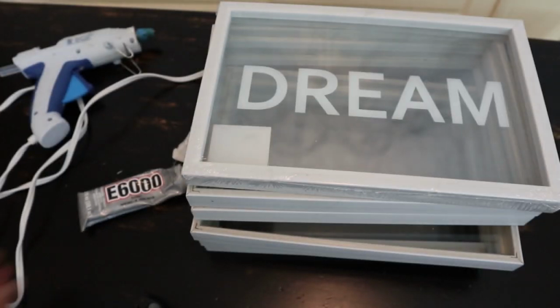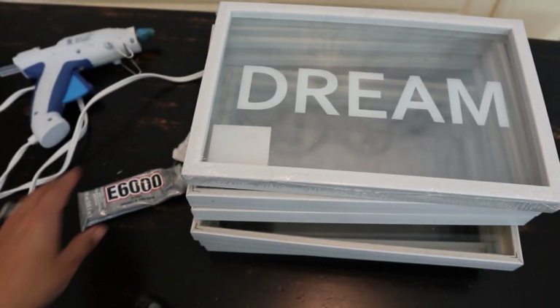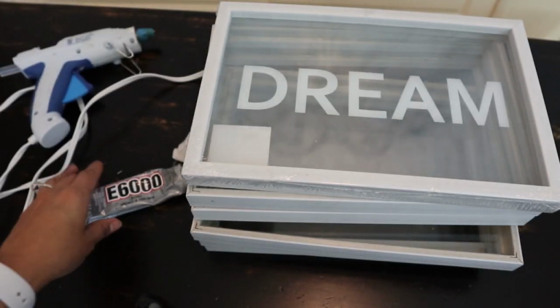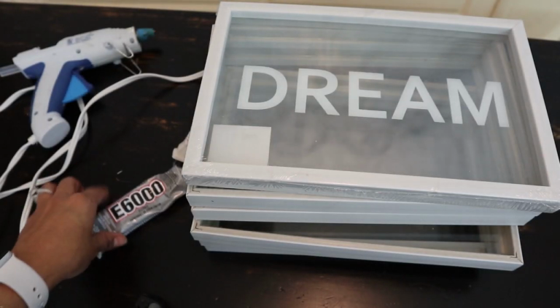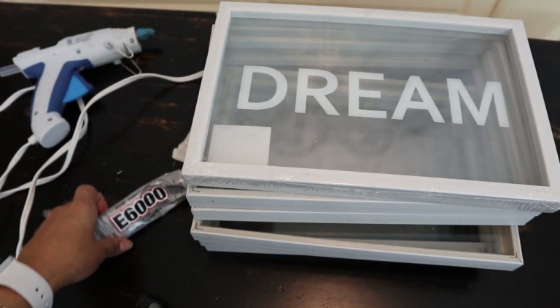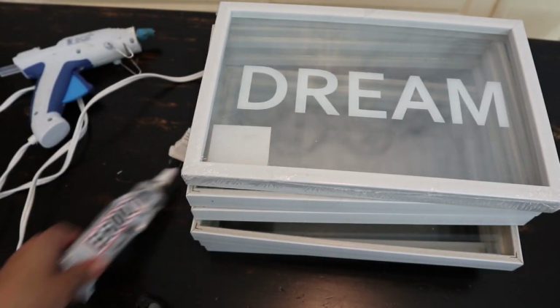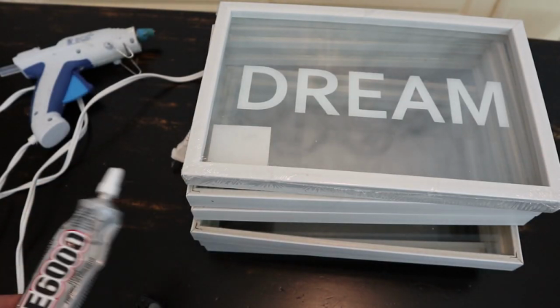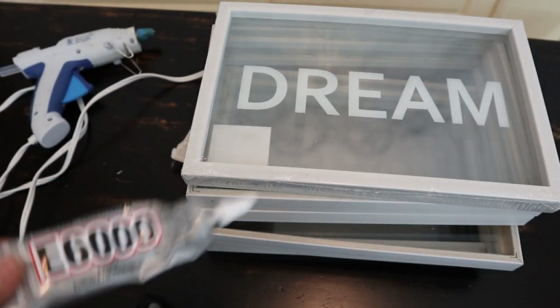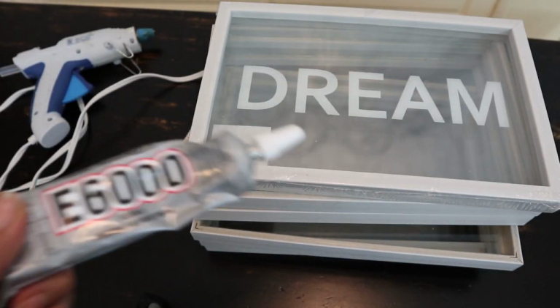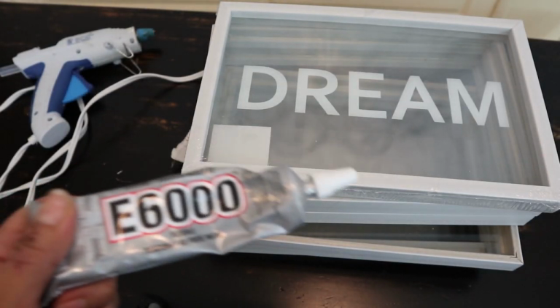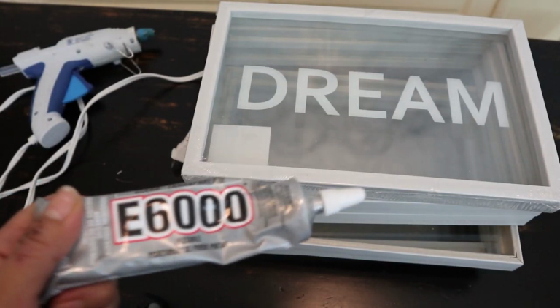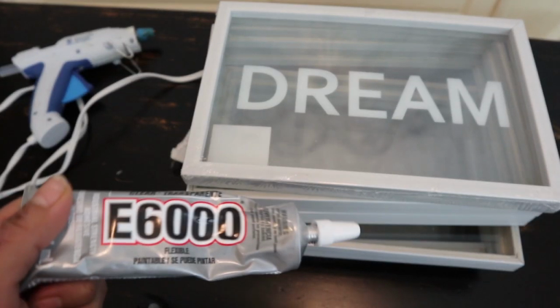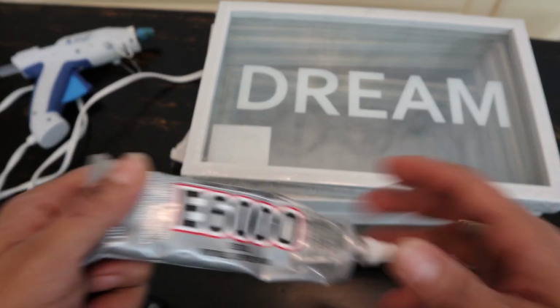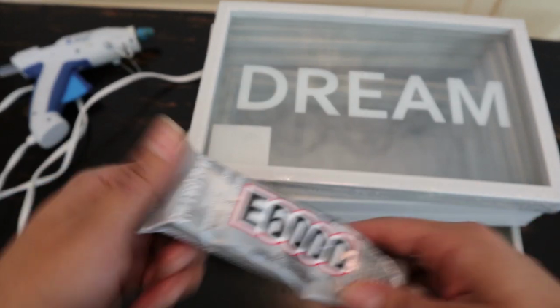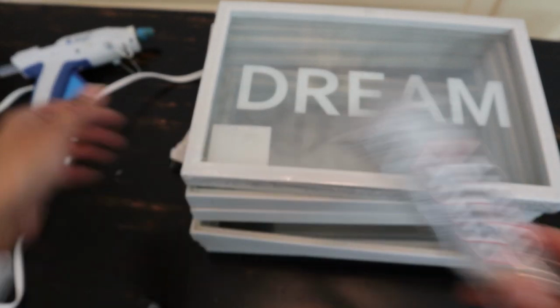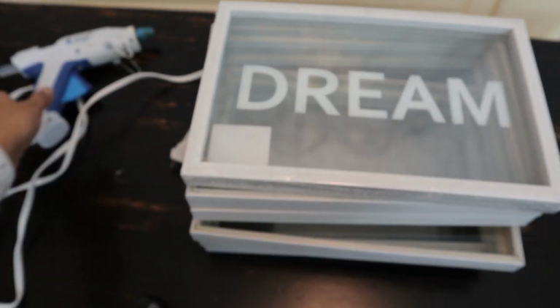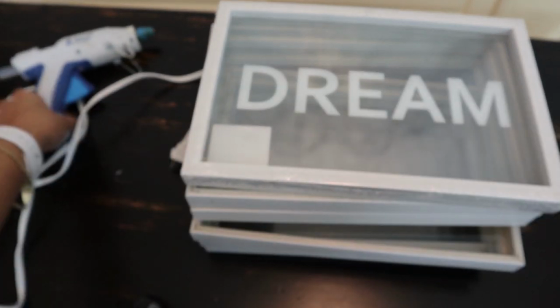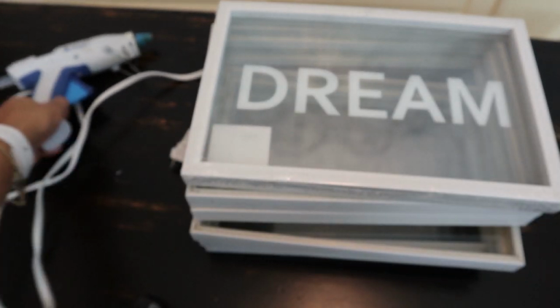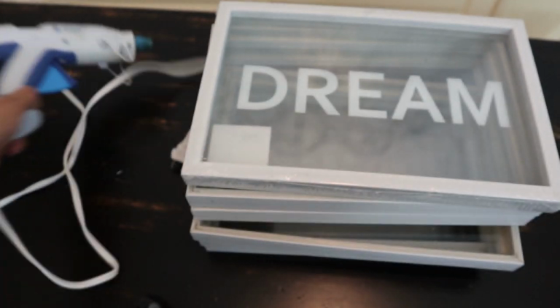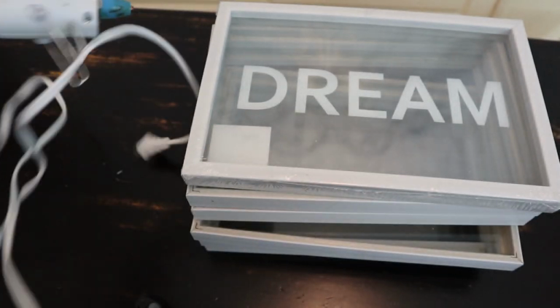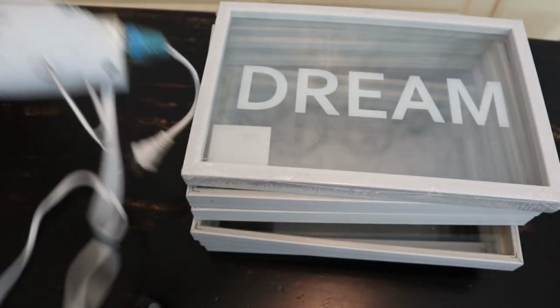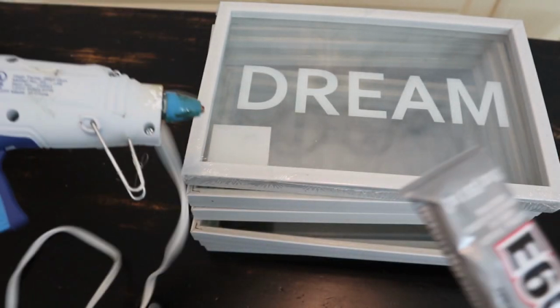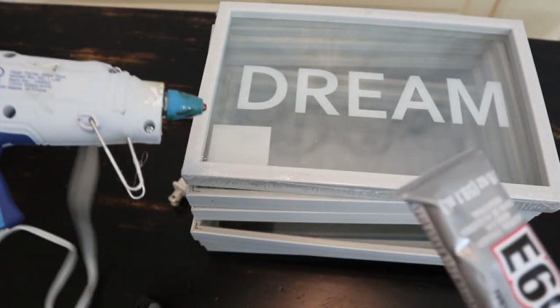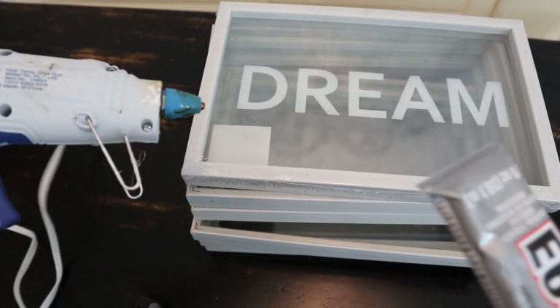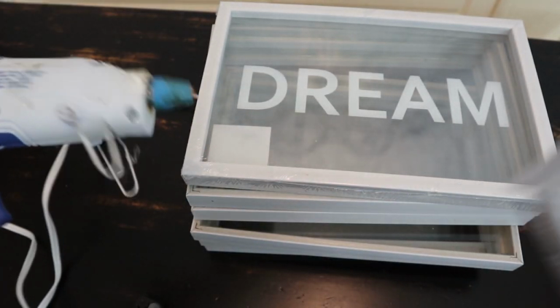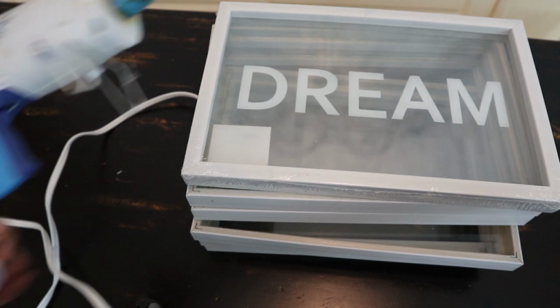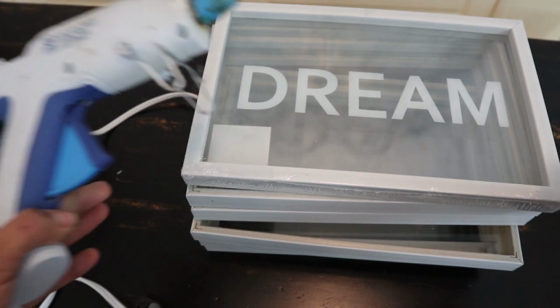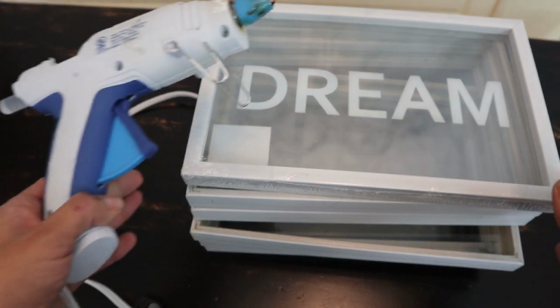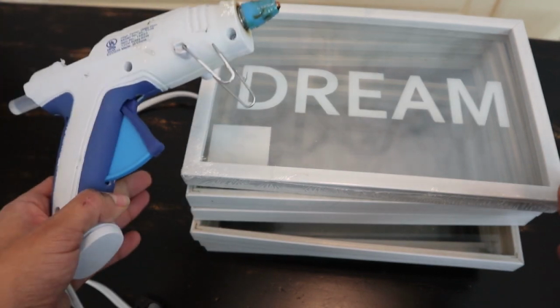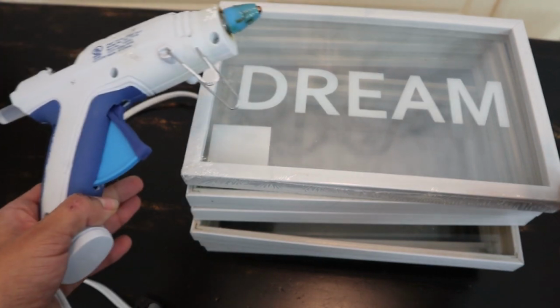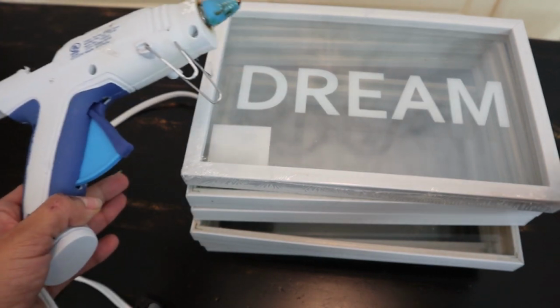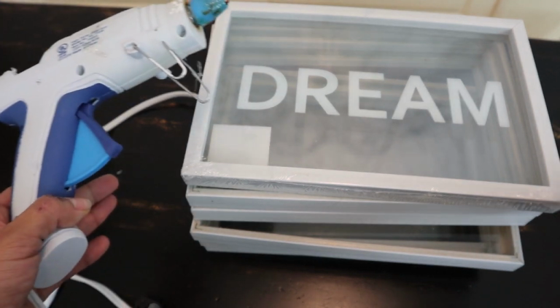You're going to want some E6000 and some hot glue to glue the frames together.